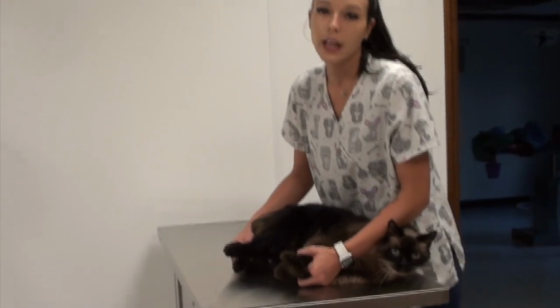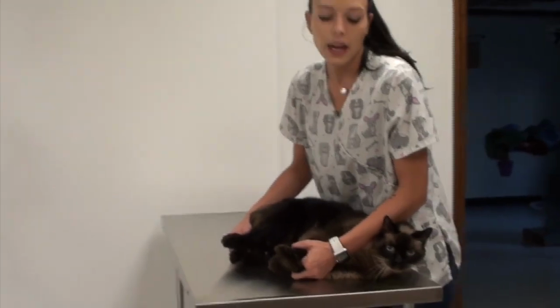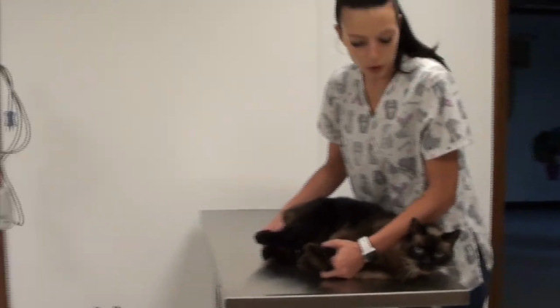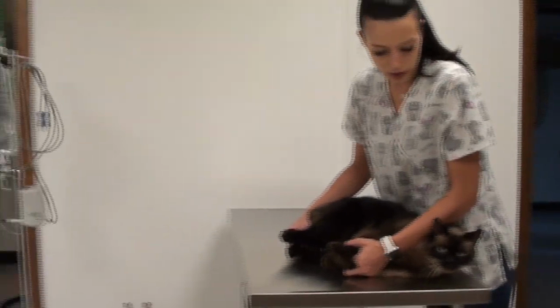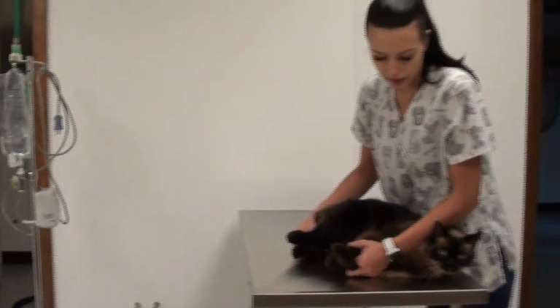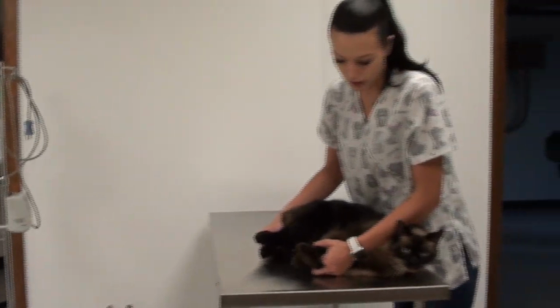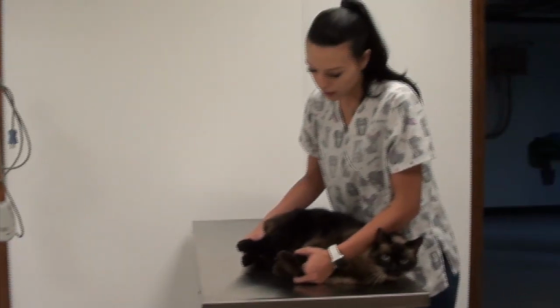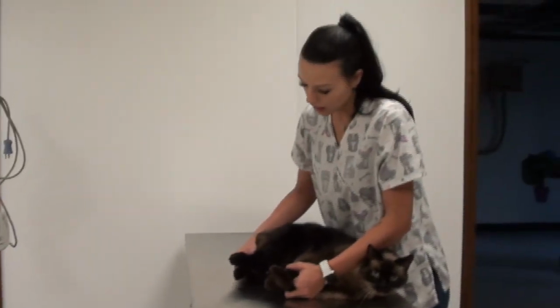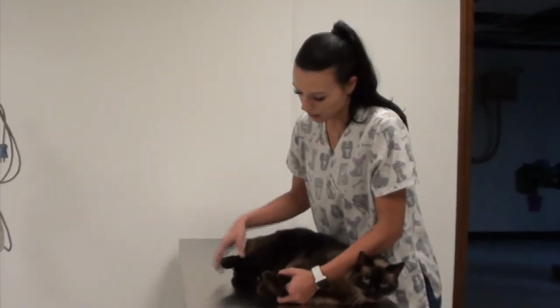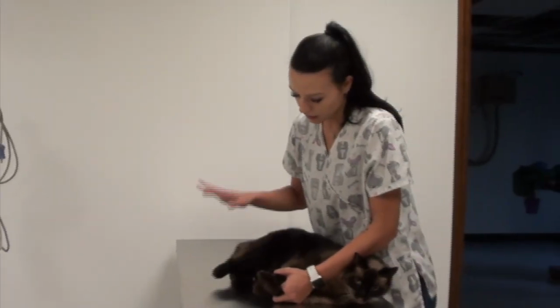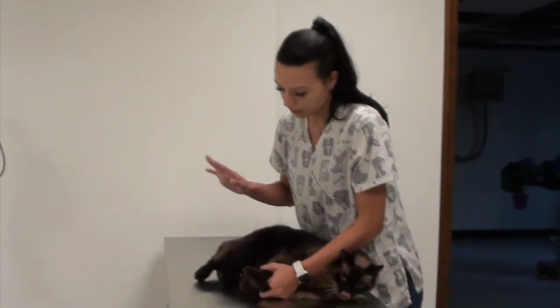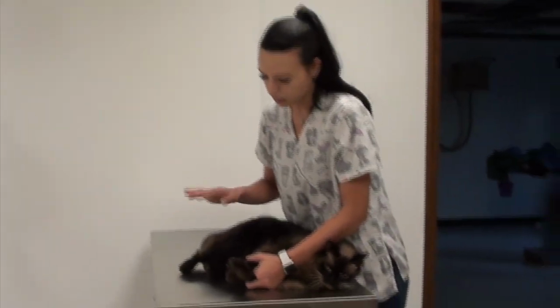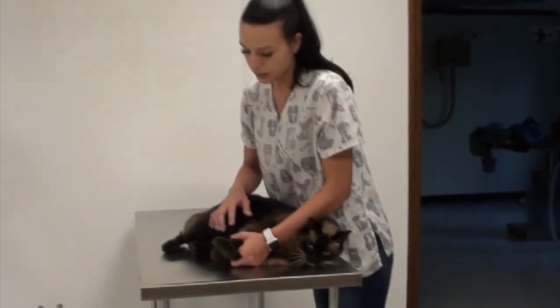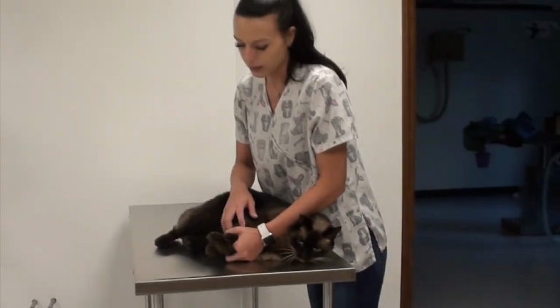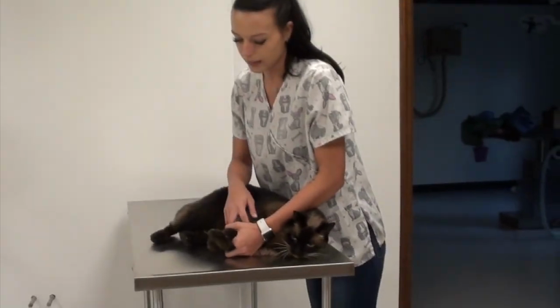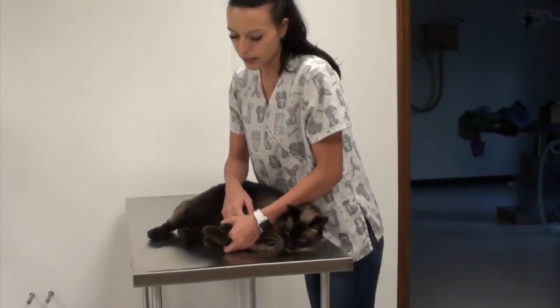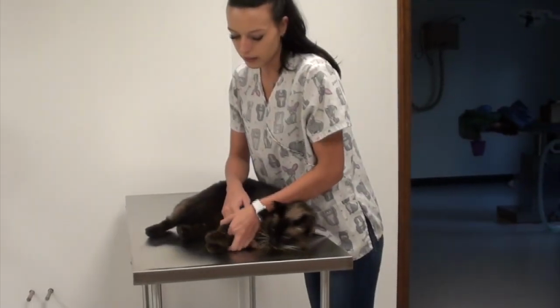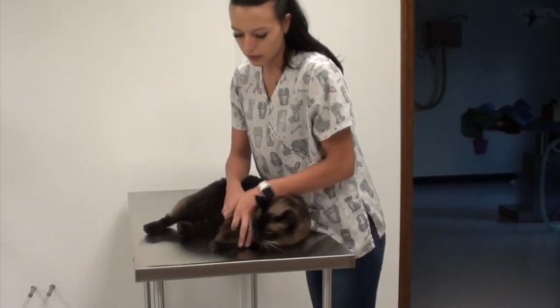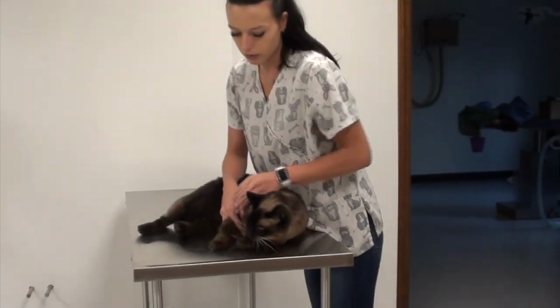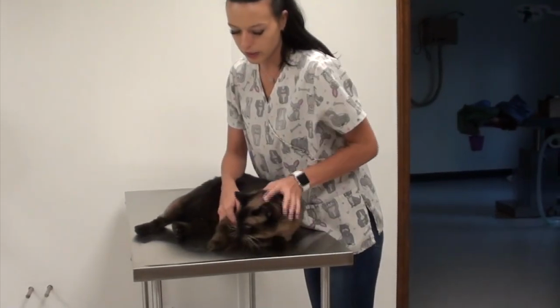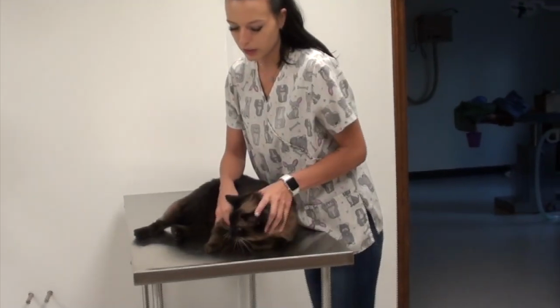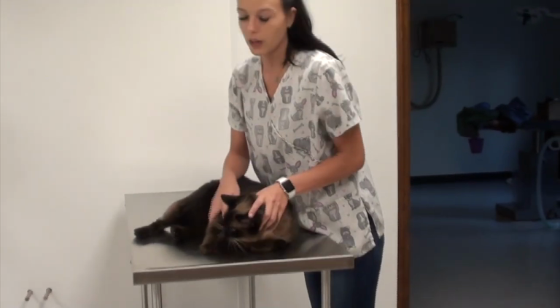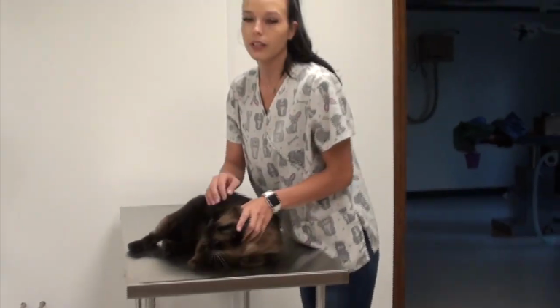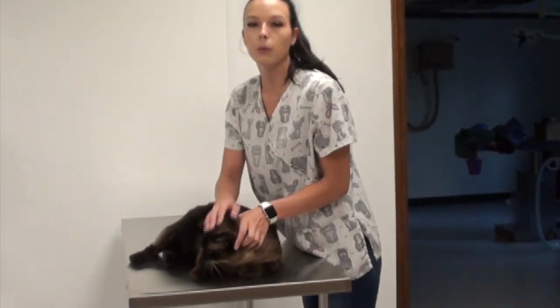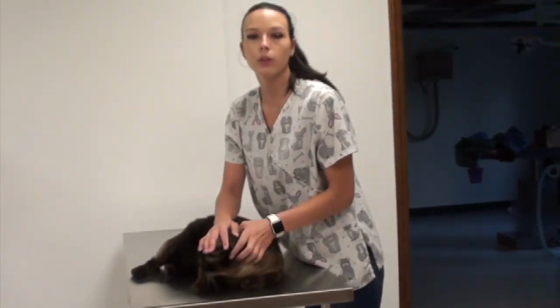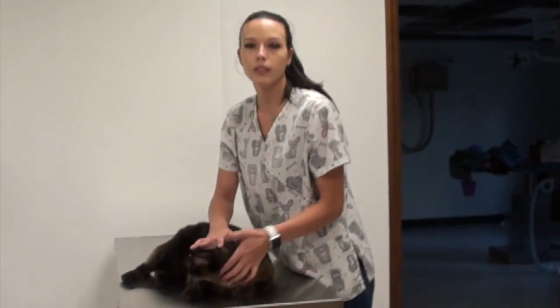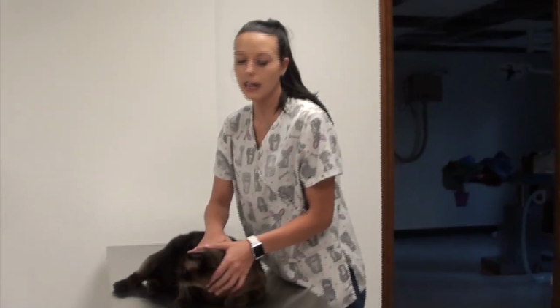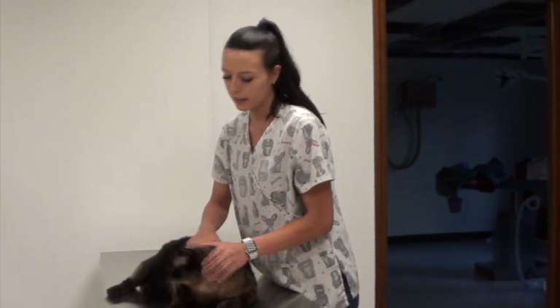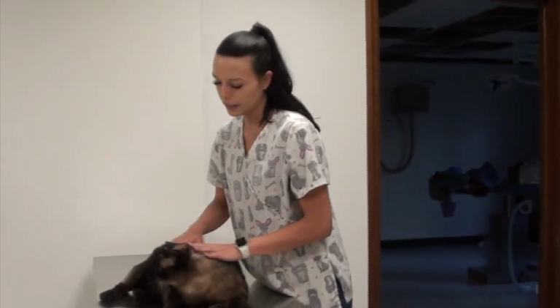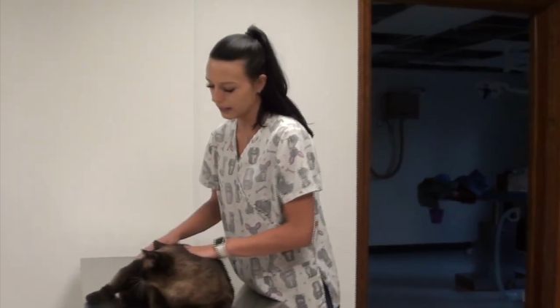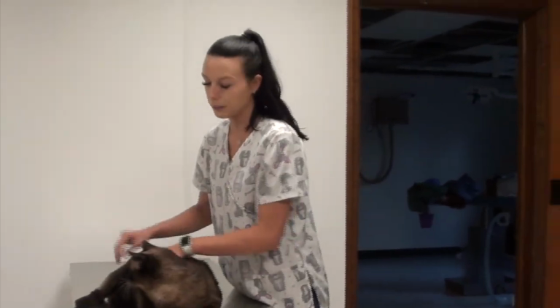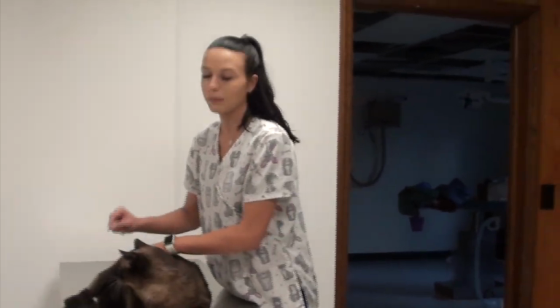Once that's done, you can safely release his hind legs, release his front, keep hold of his head, and let him up.